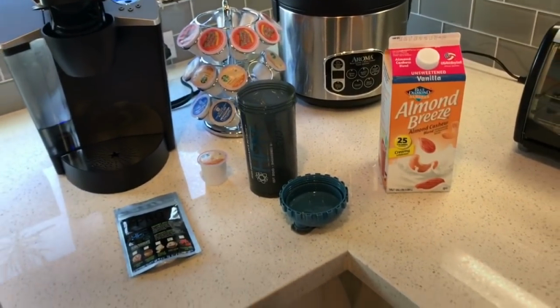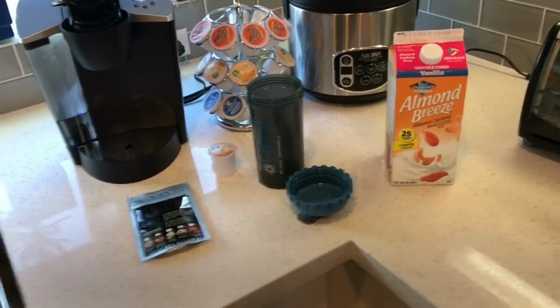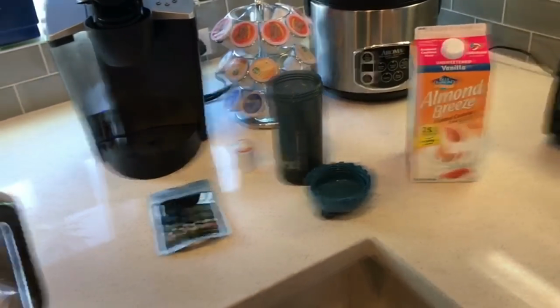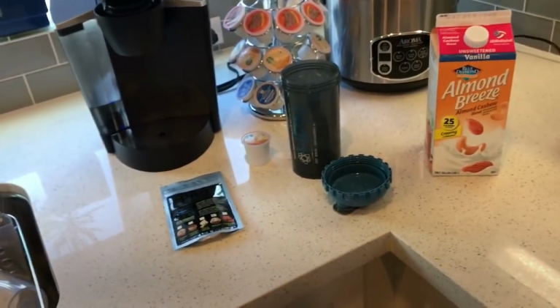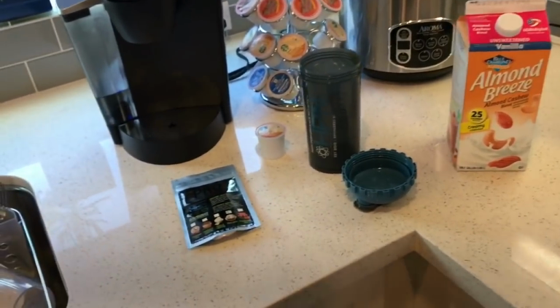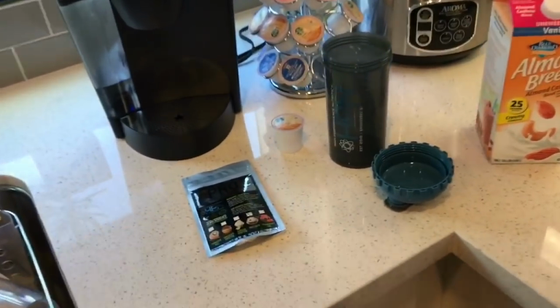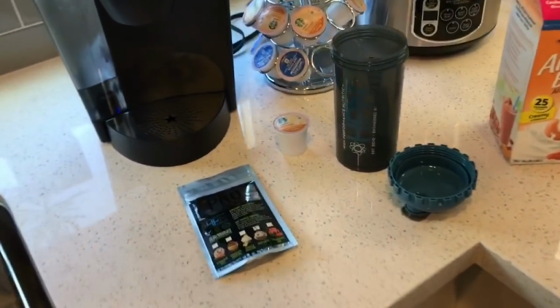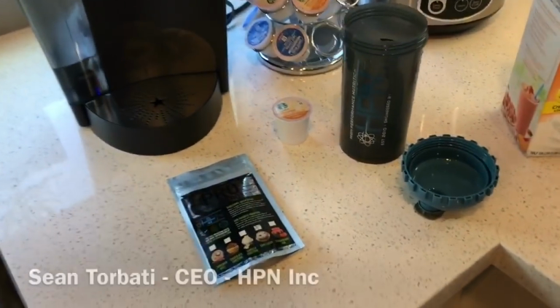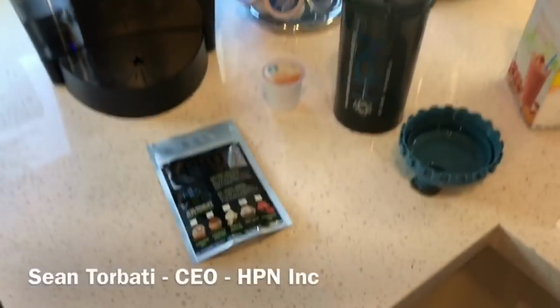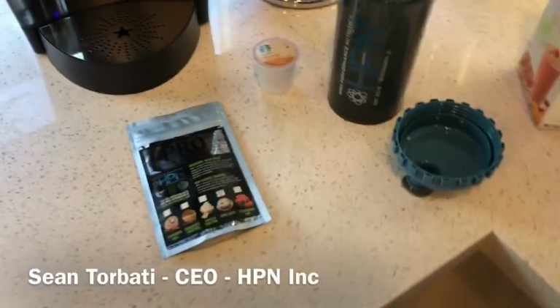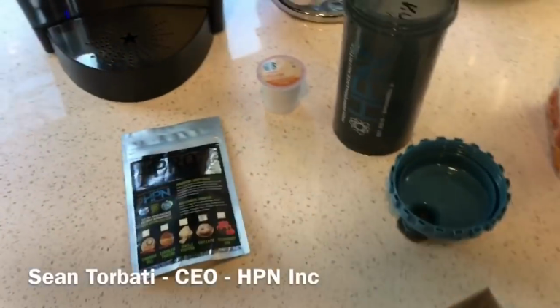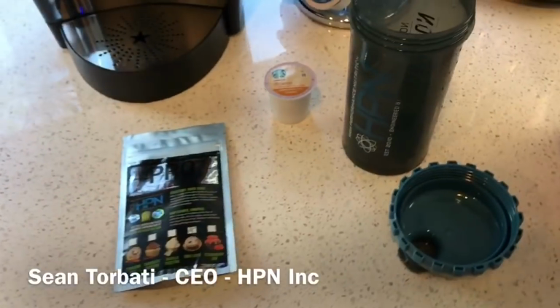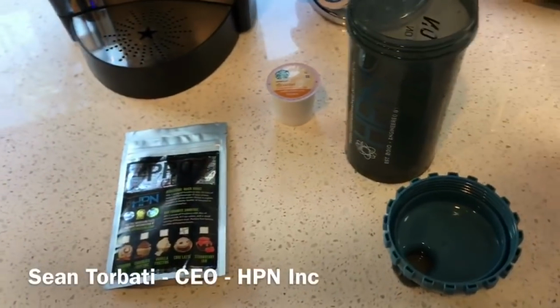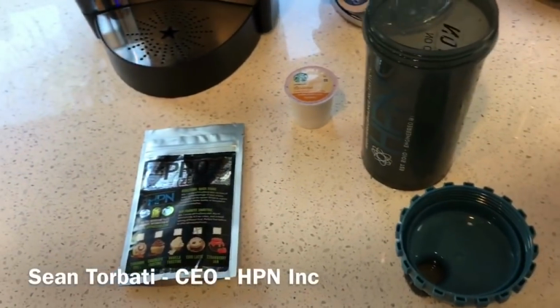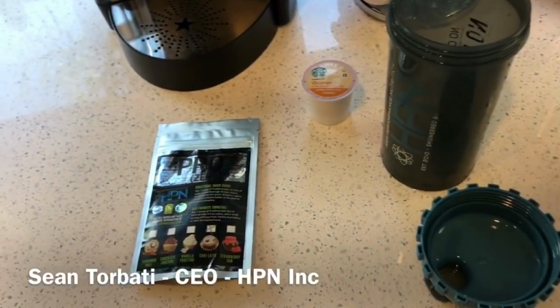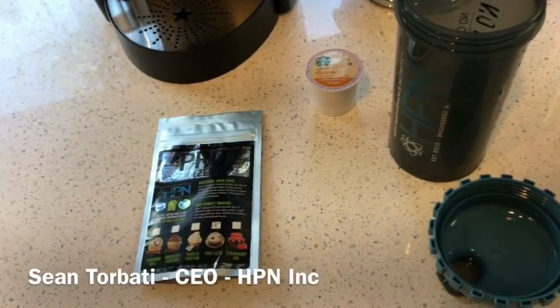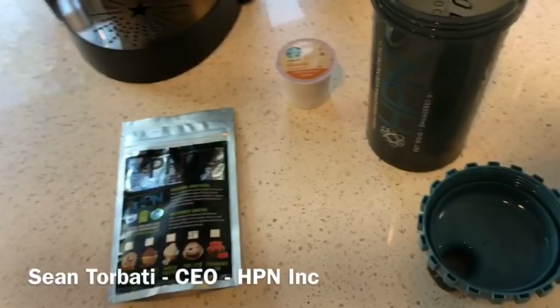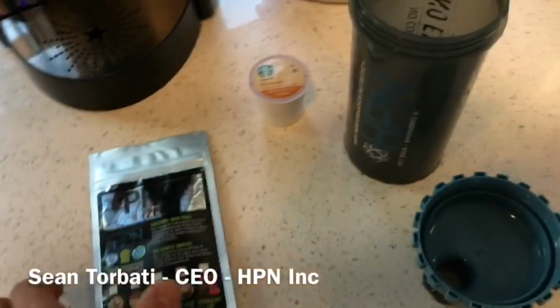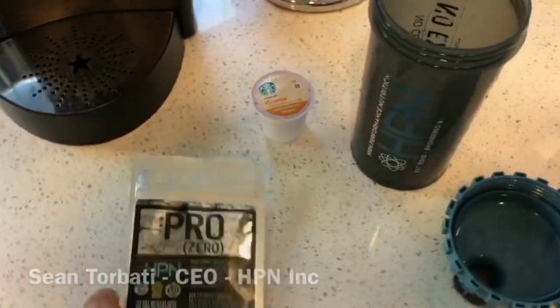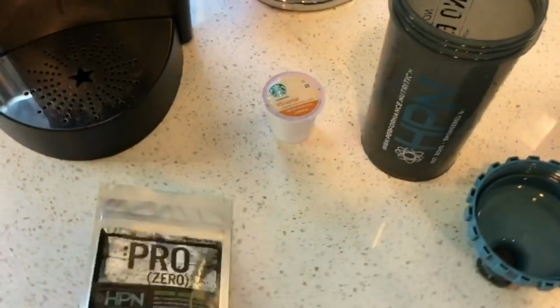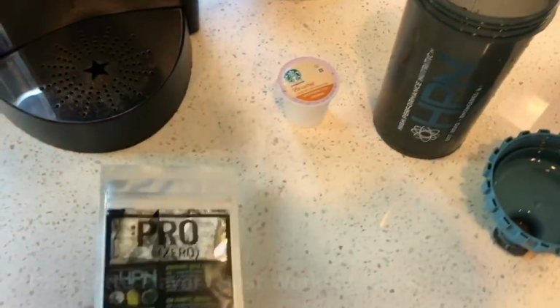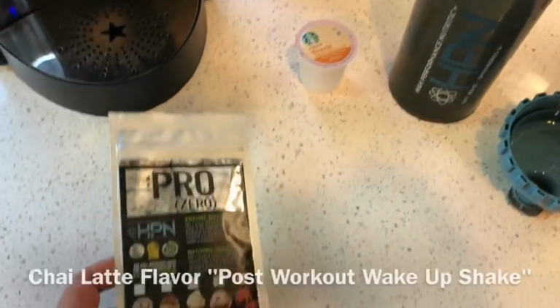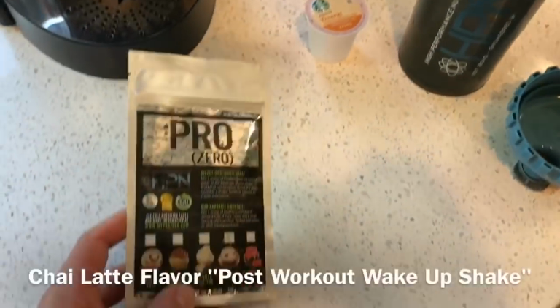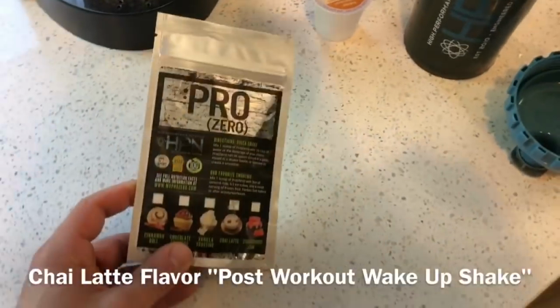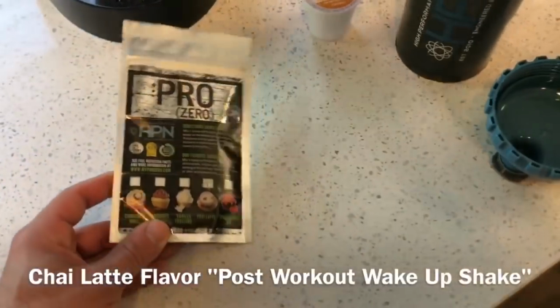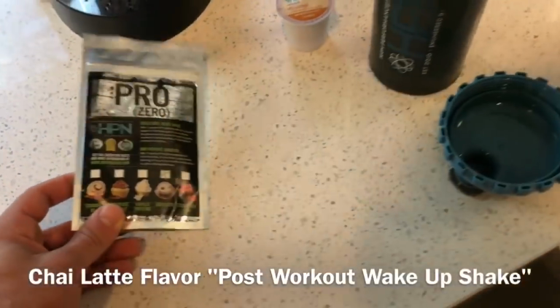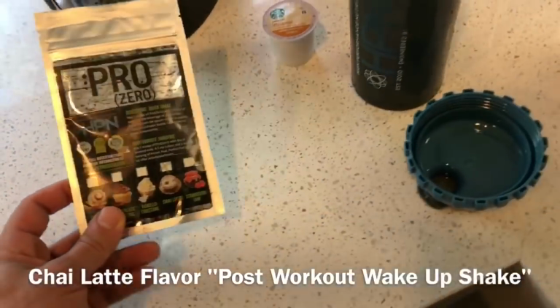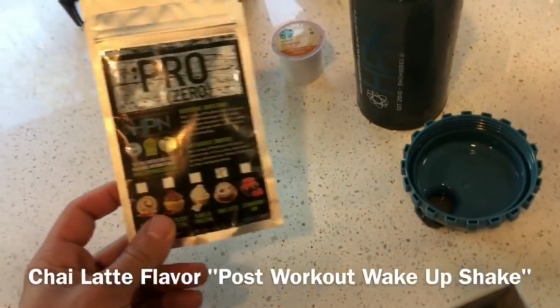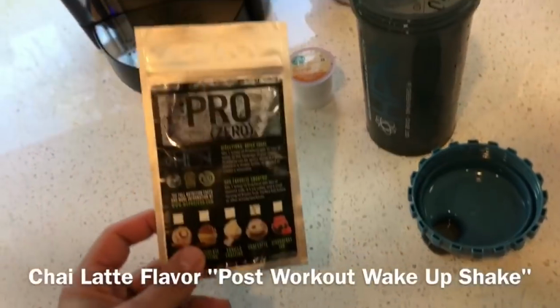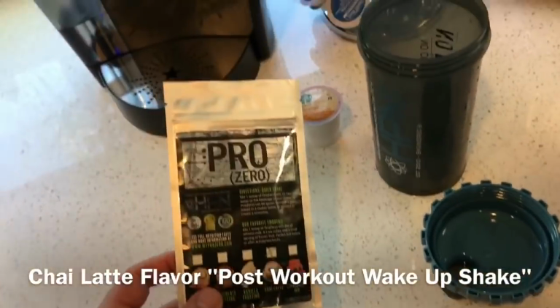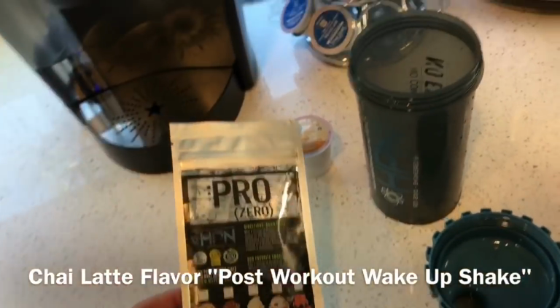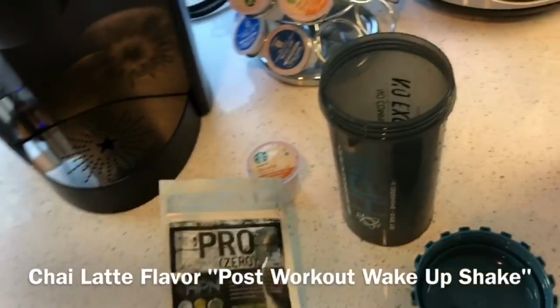What's up everybody? Sean Torbati, High Performance Nutrition. I'm about to show you my new recipe — my chai latte post-workout wake-up shake.